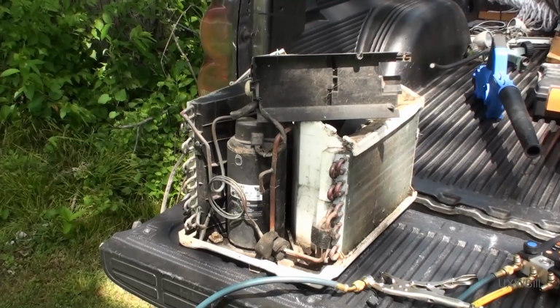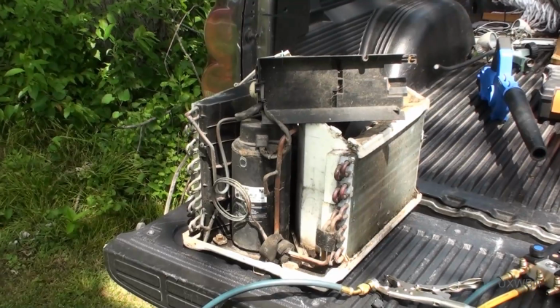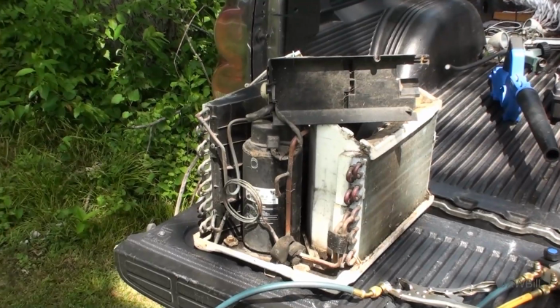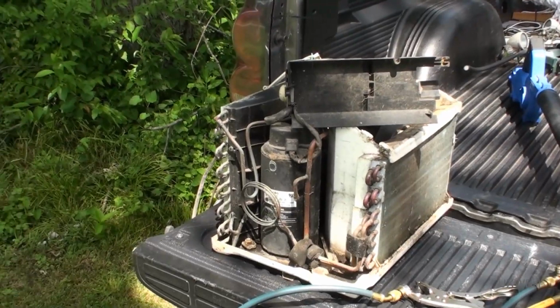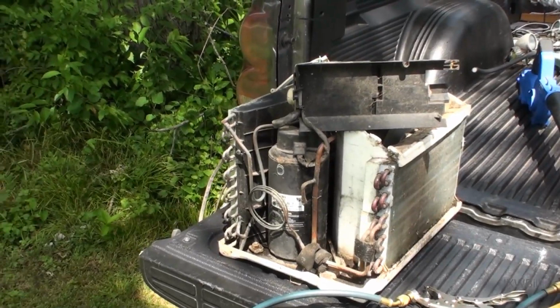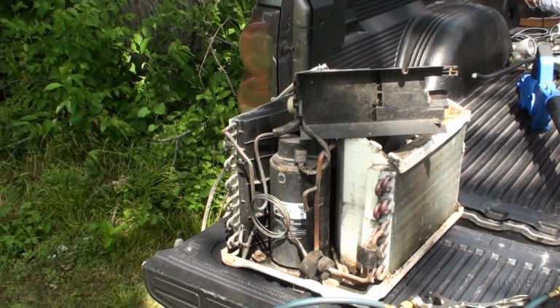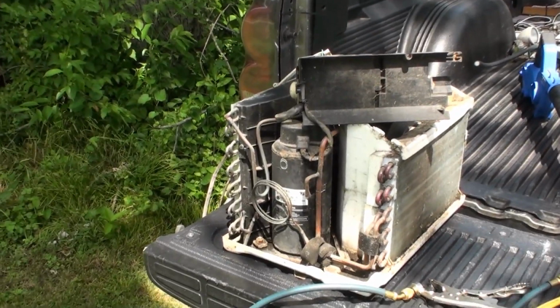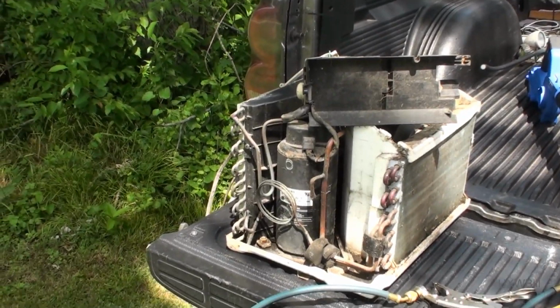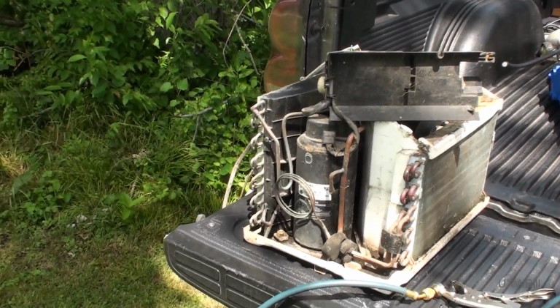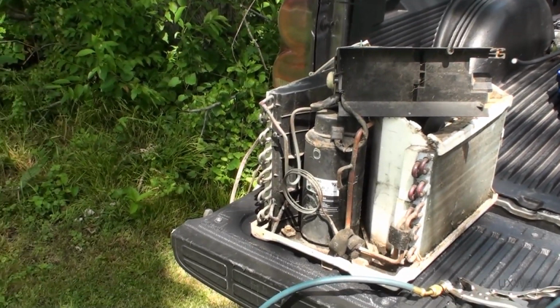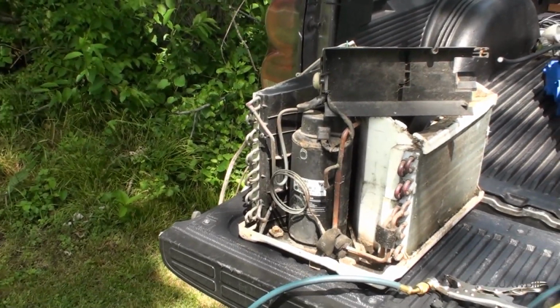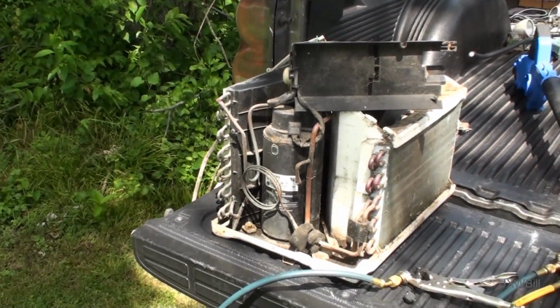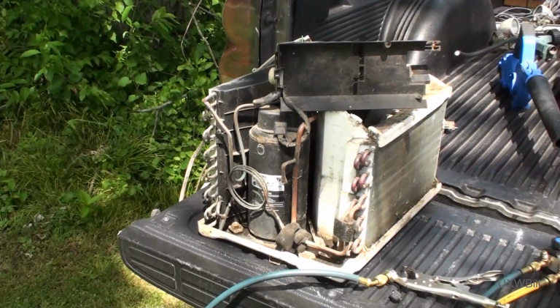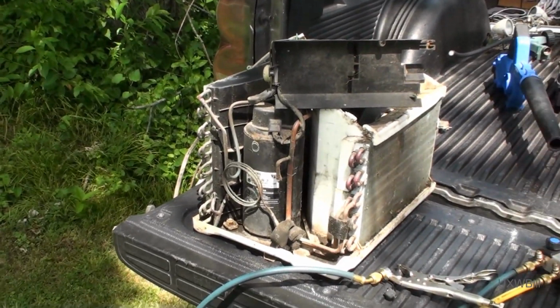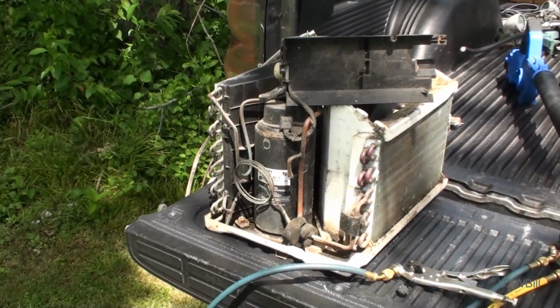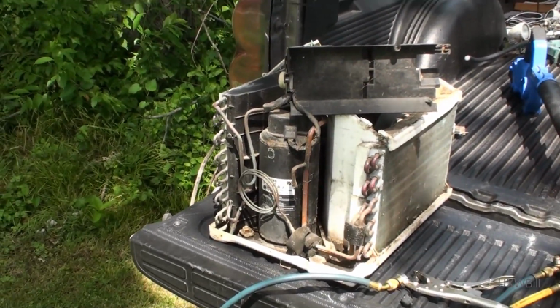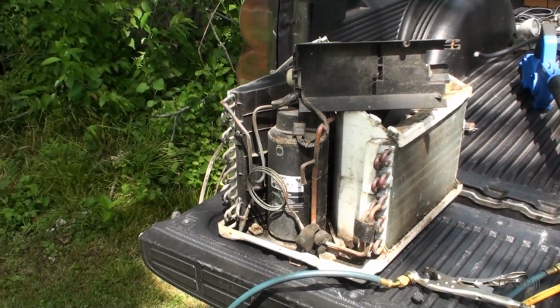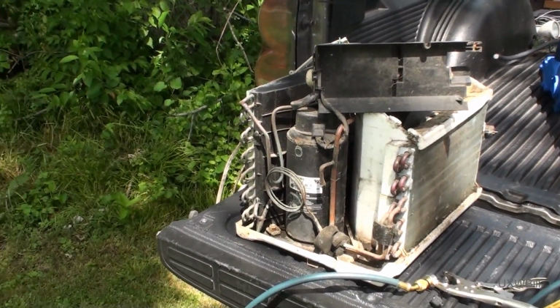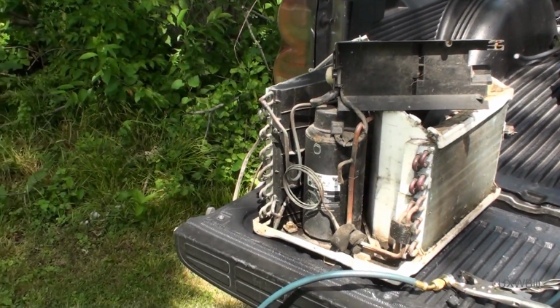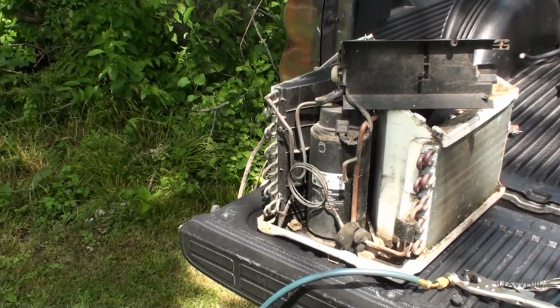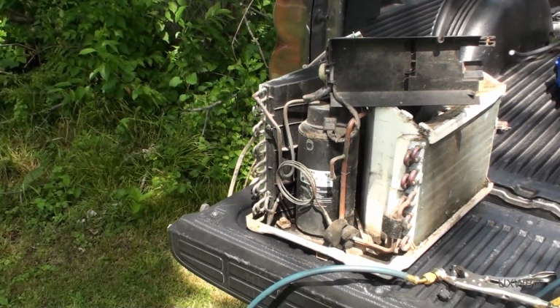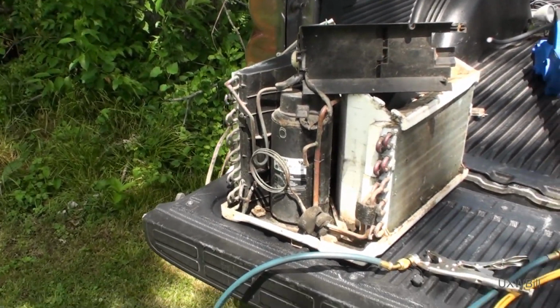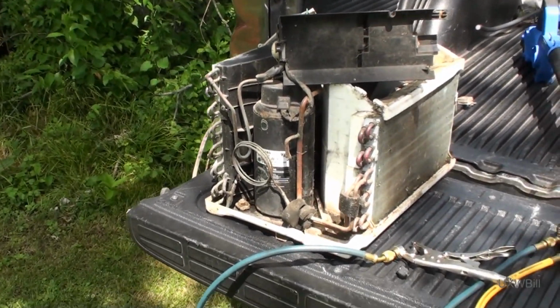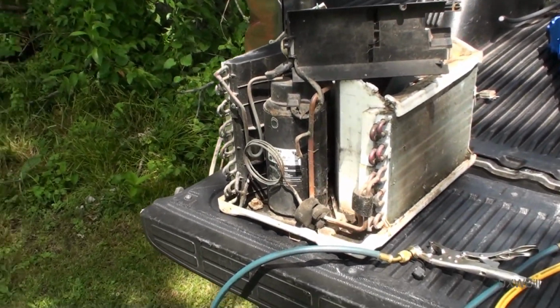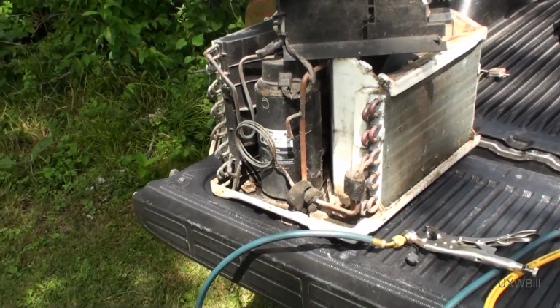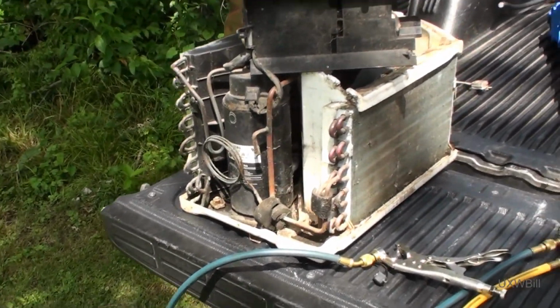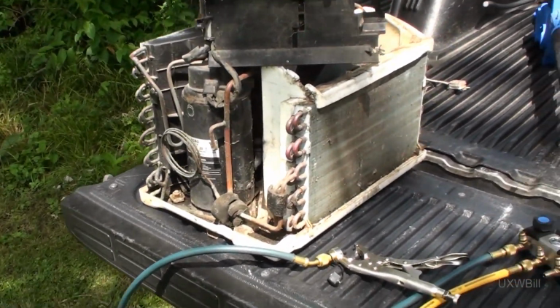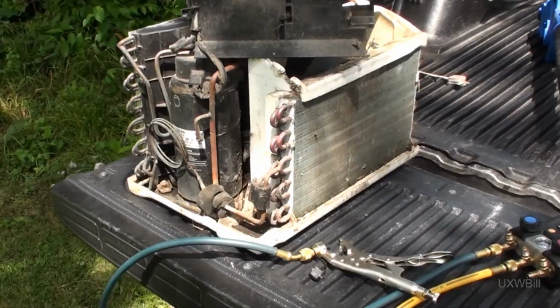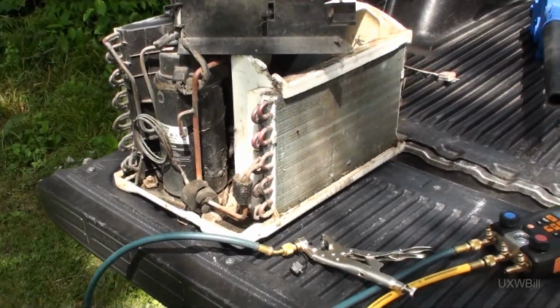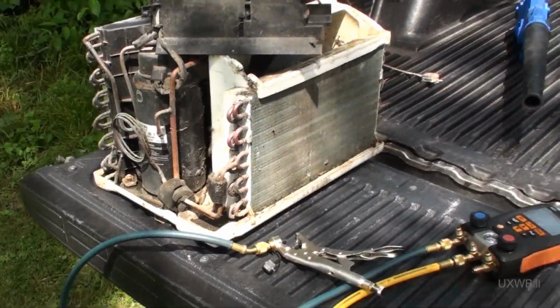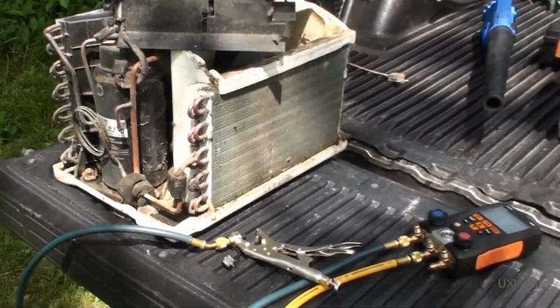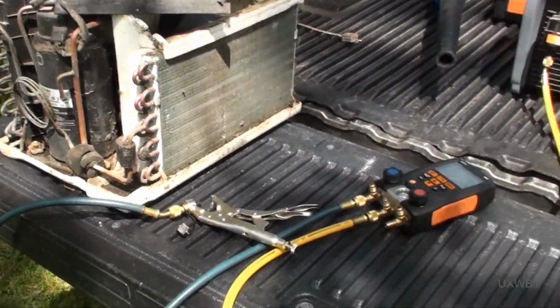Well, hello there everyone. Welcome to another refrigeration video with UXW Bill.